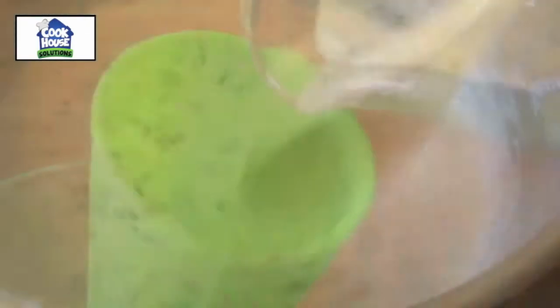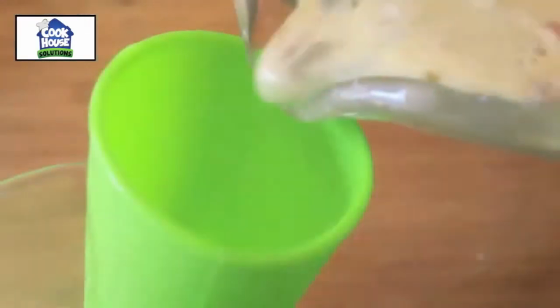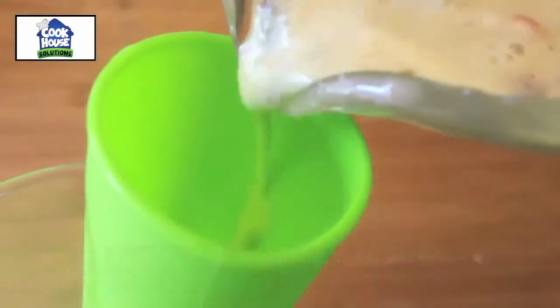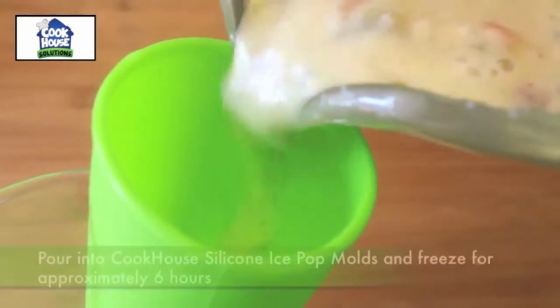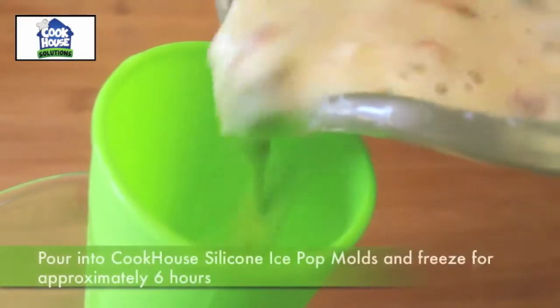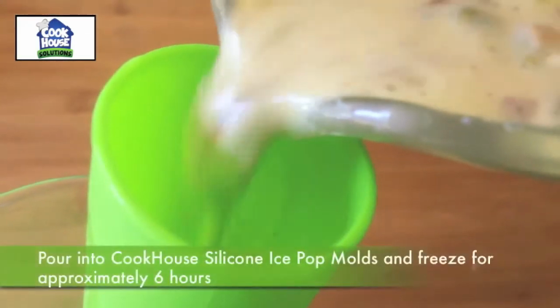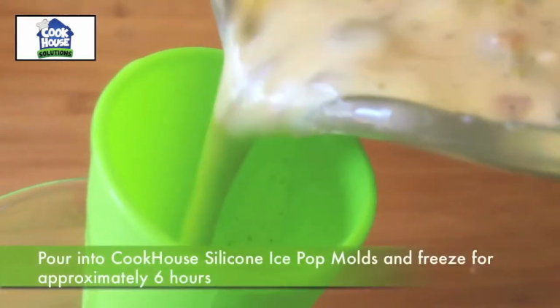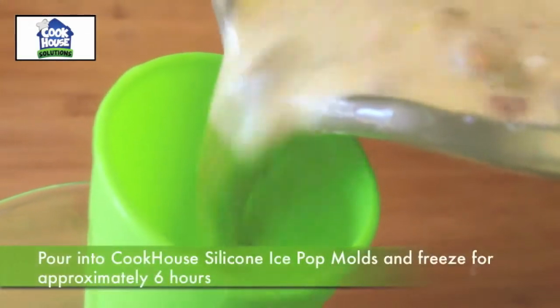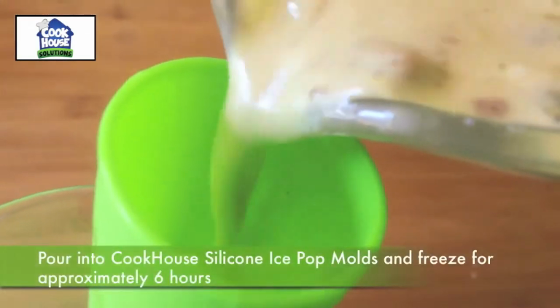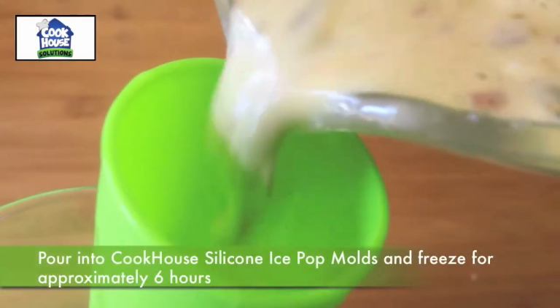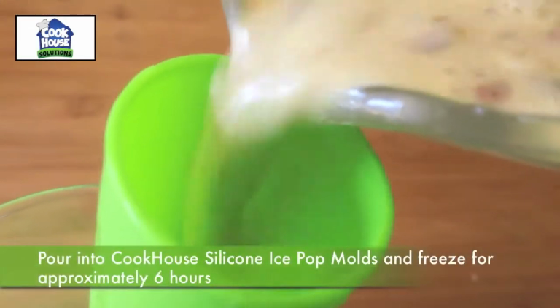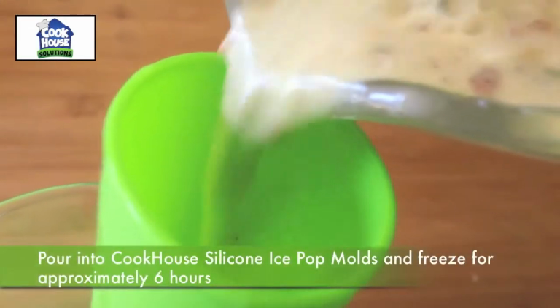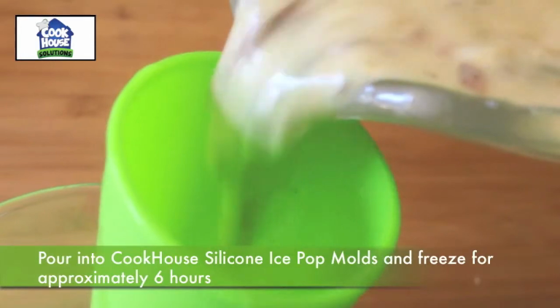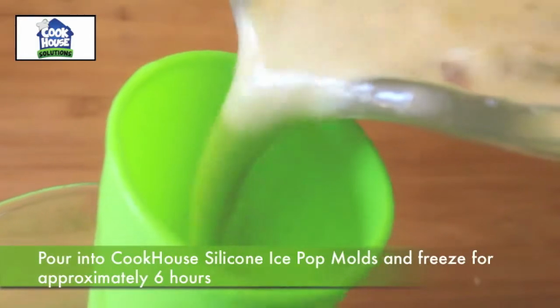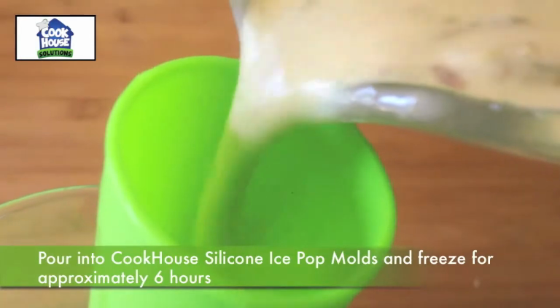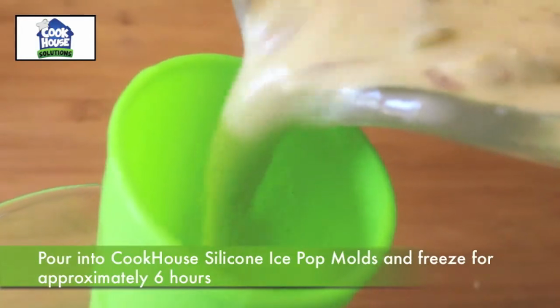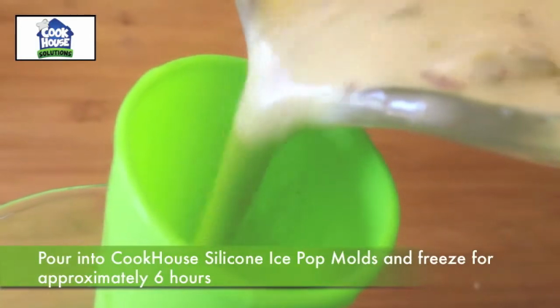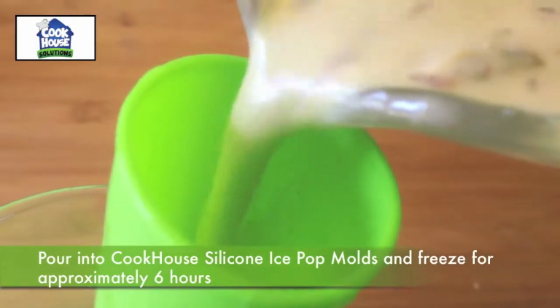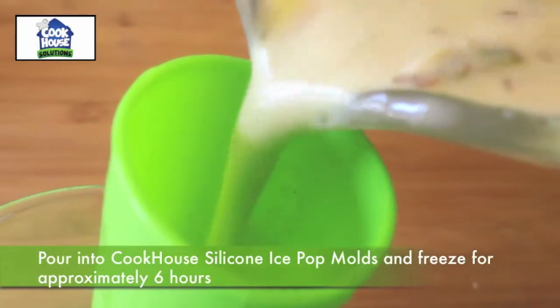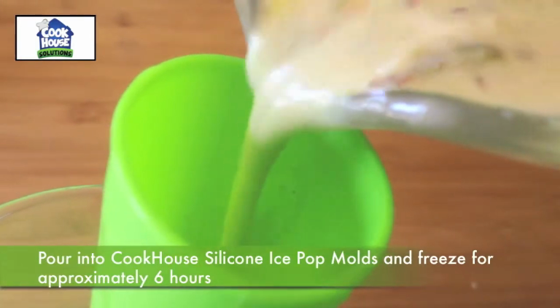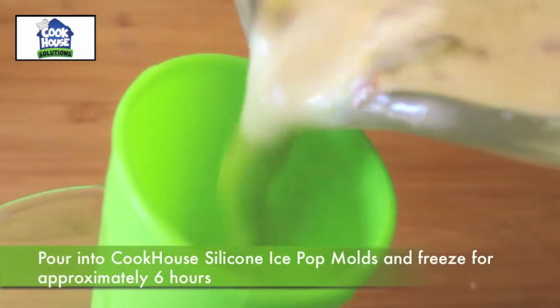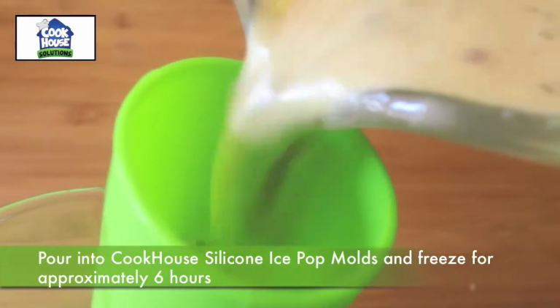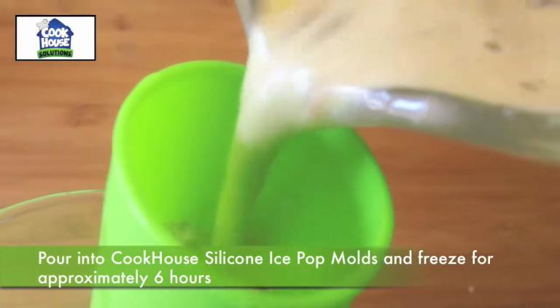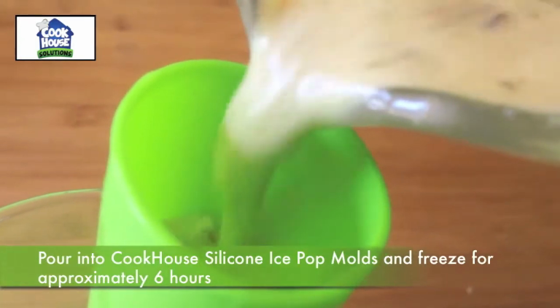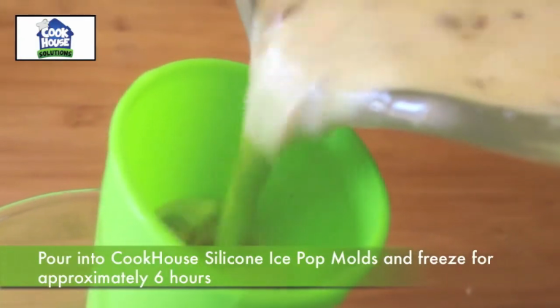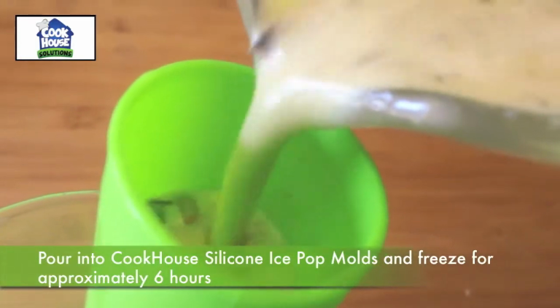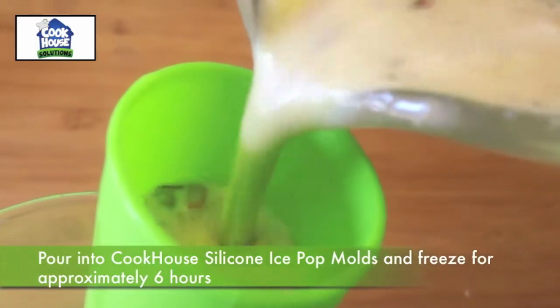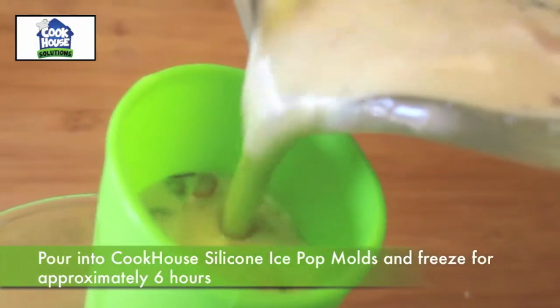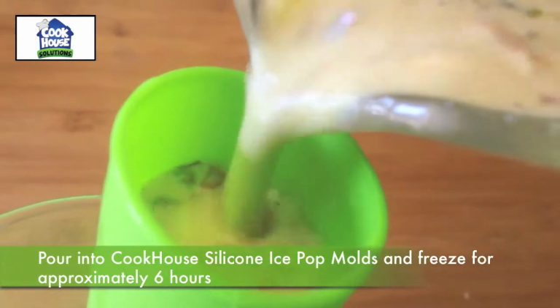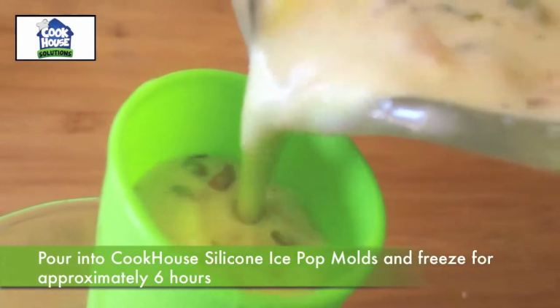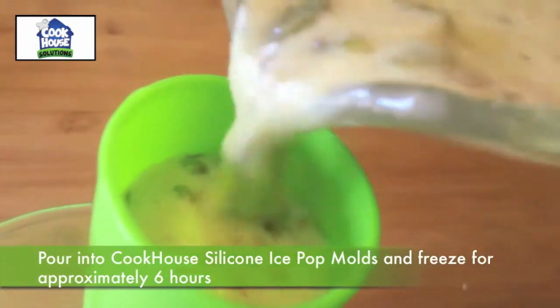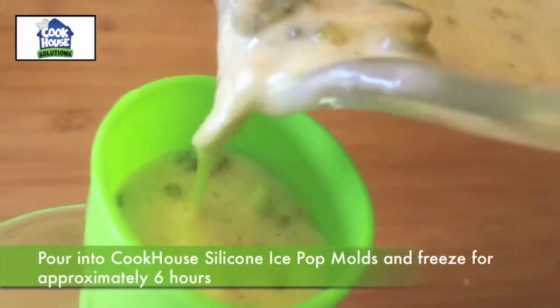Pour into two Cookhouse silicone ice pop molds and freeze for approximately 6 hours.